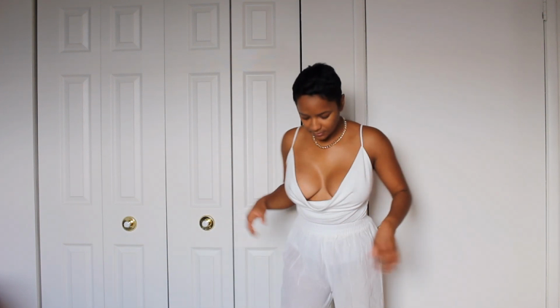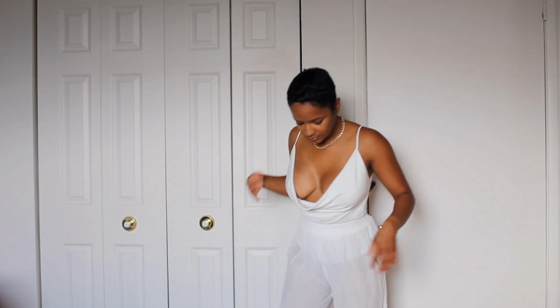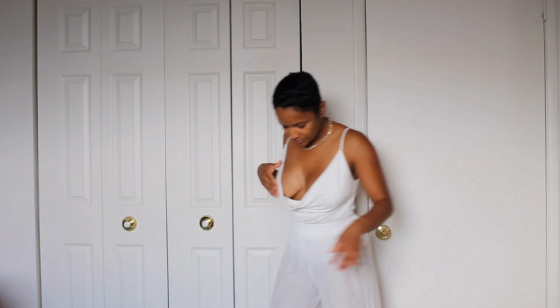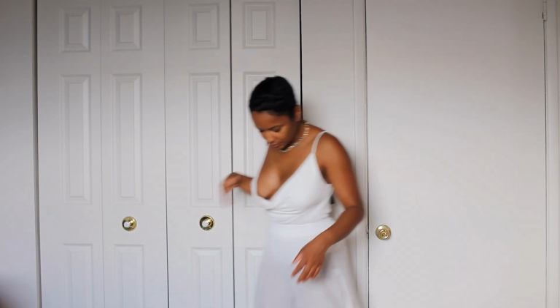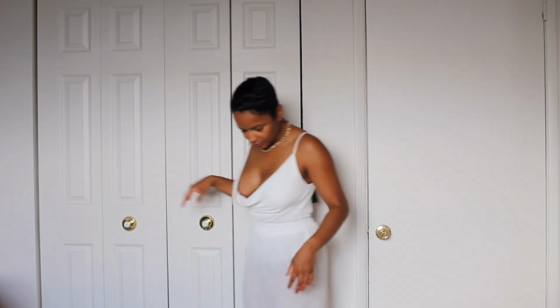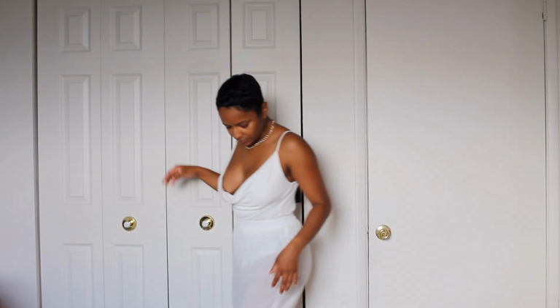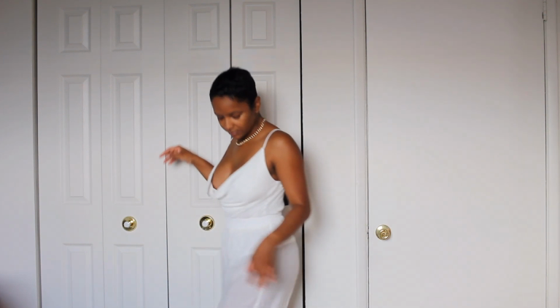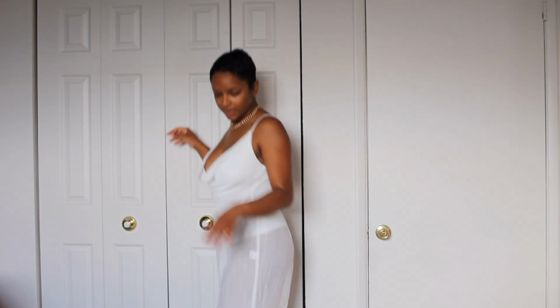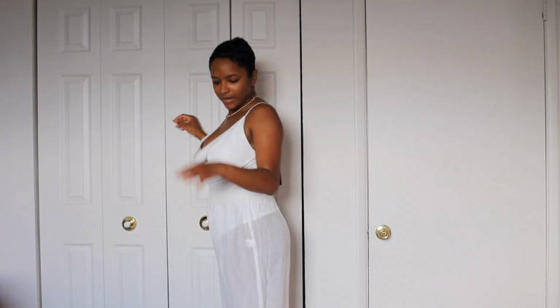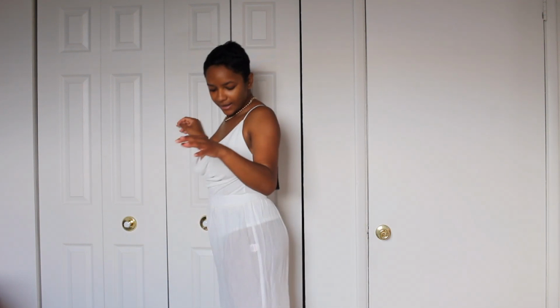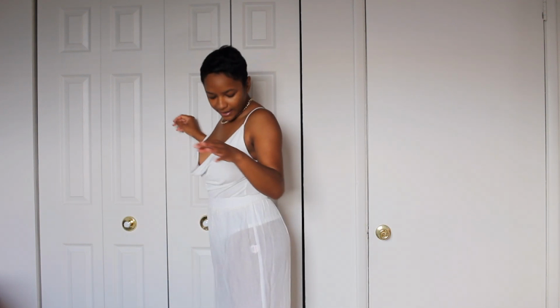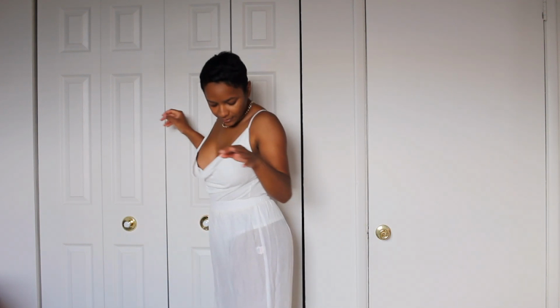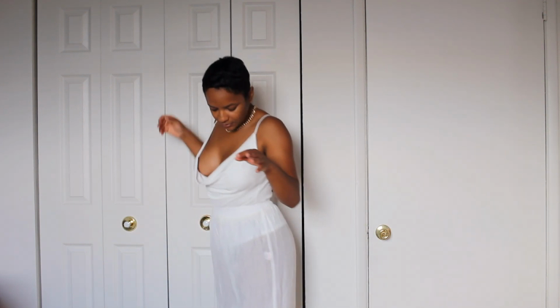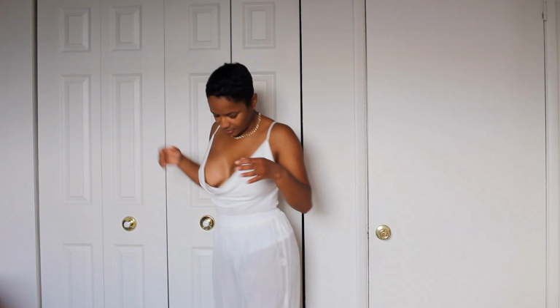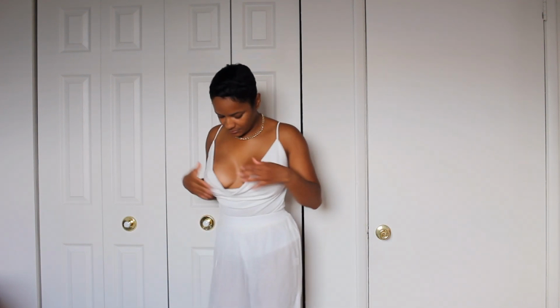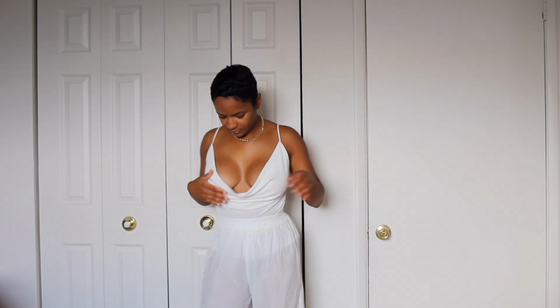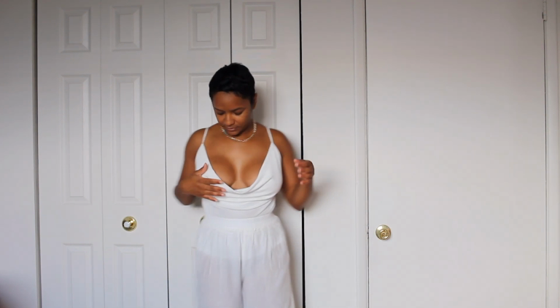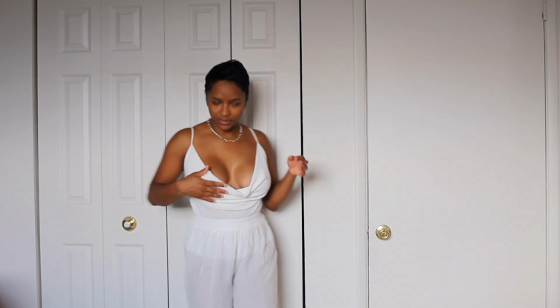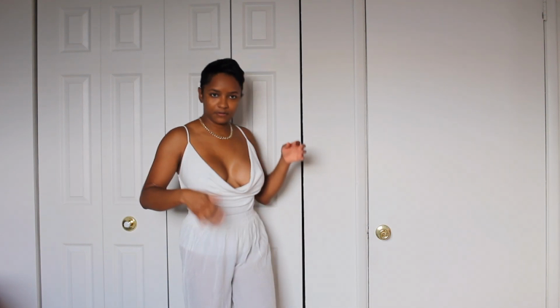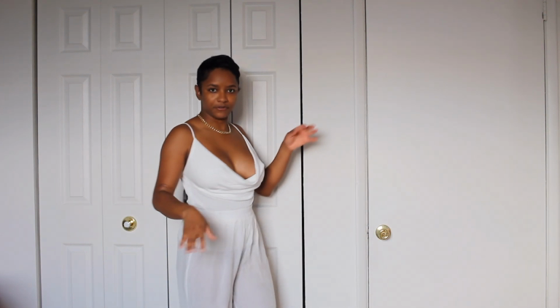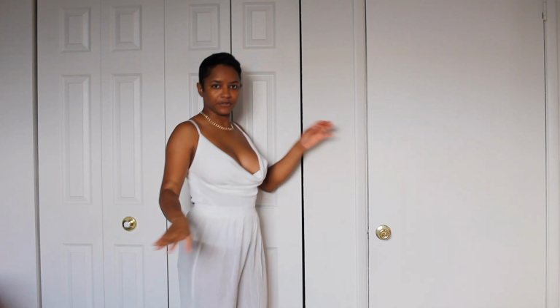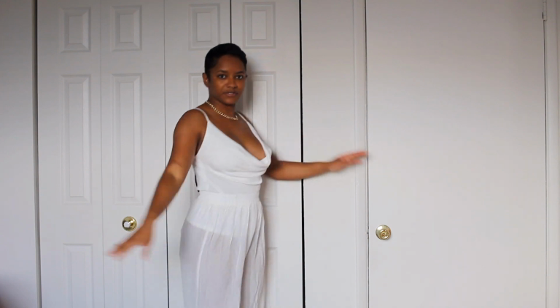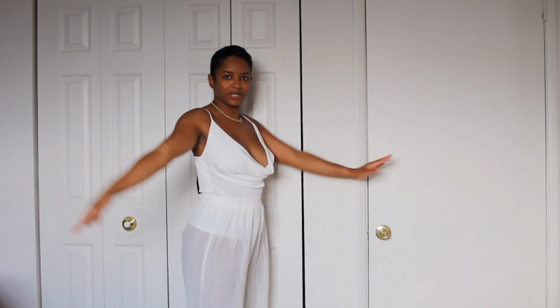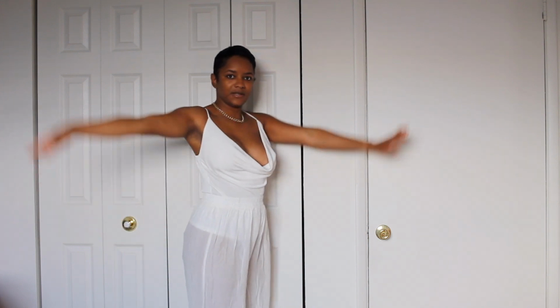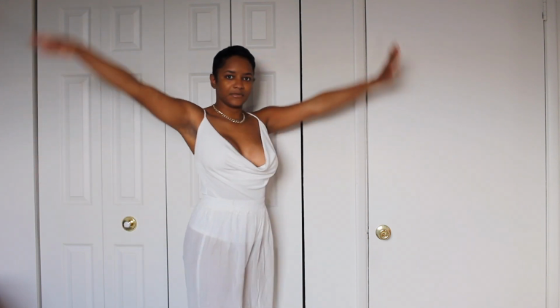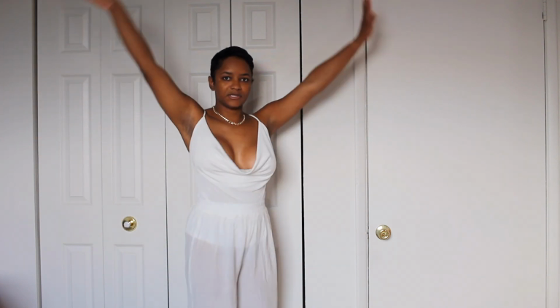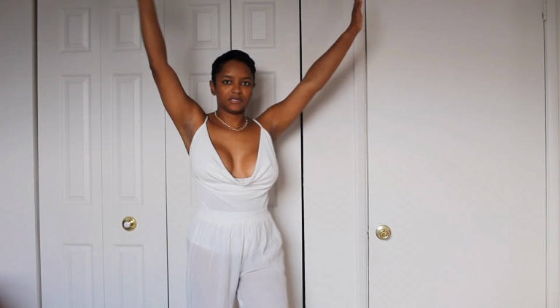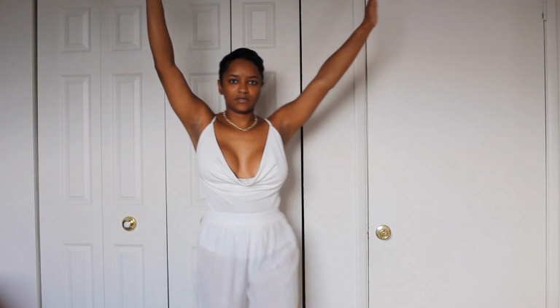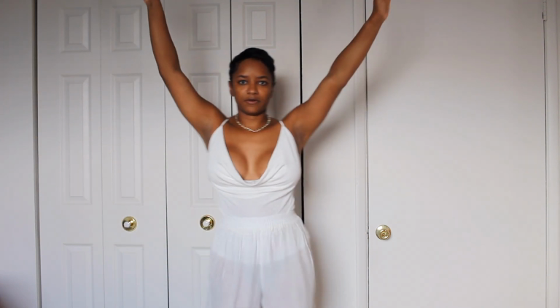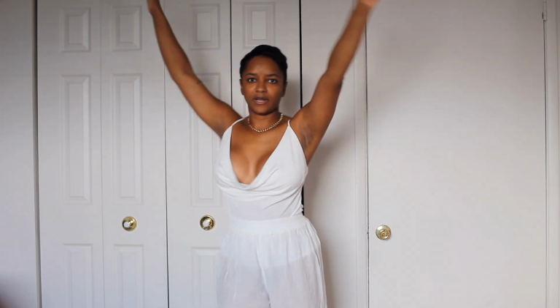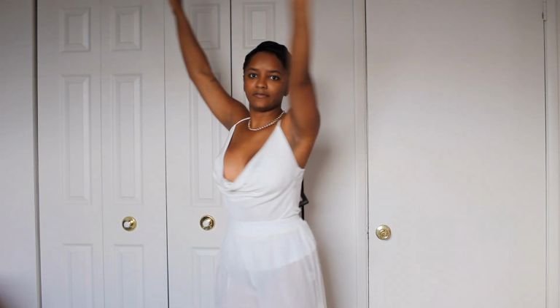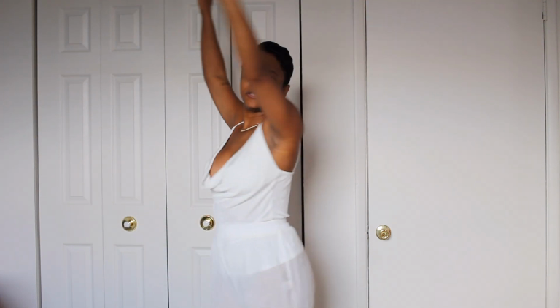I don't know how much of this outfit you're seeing, but this is a great outfit.